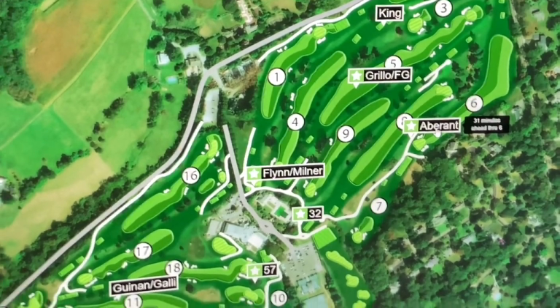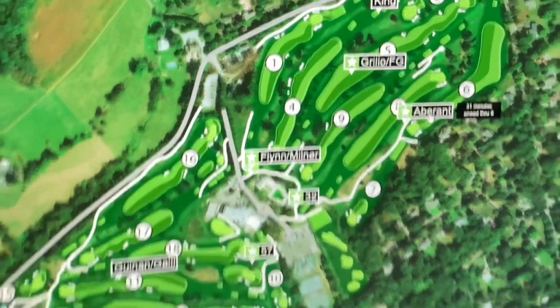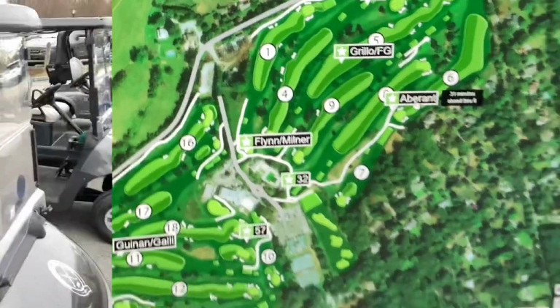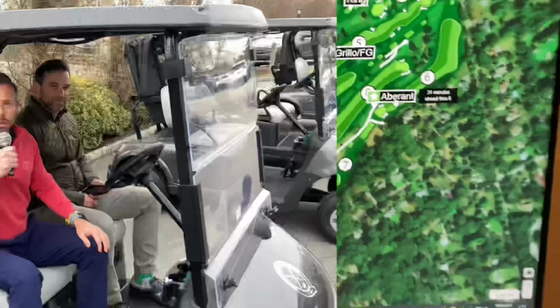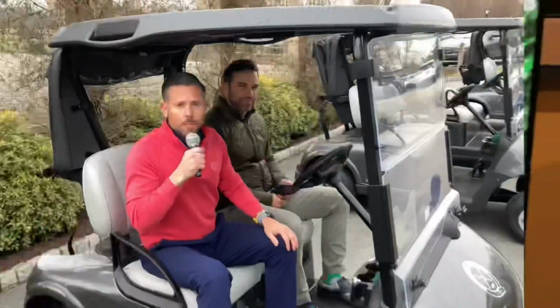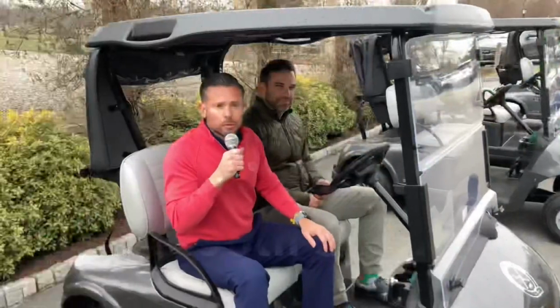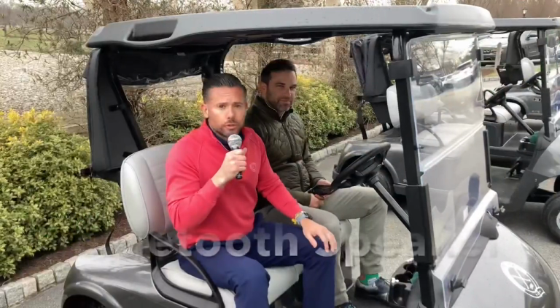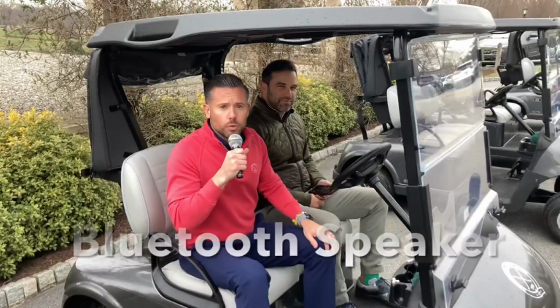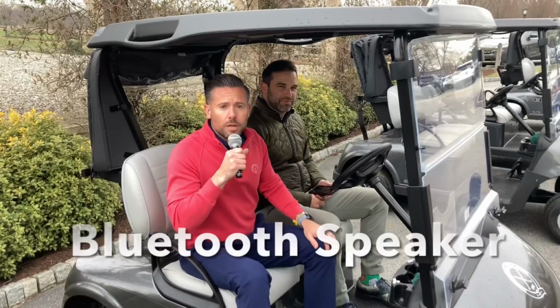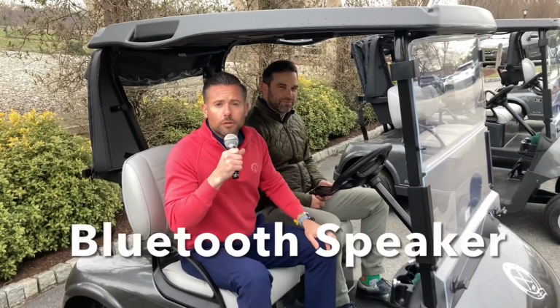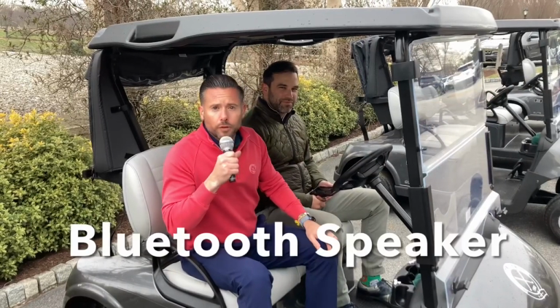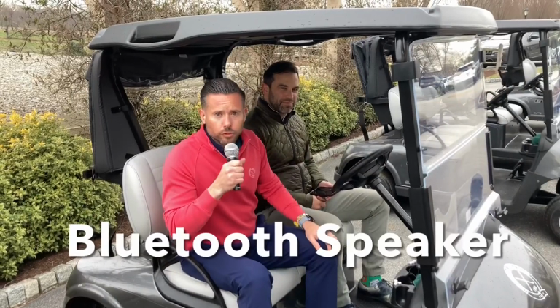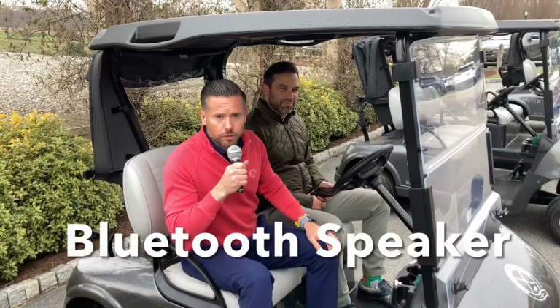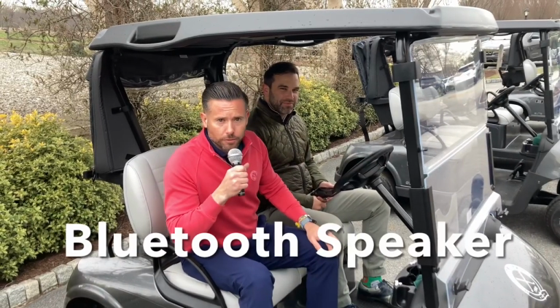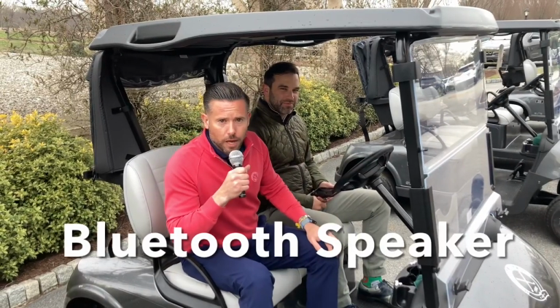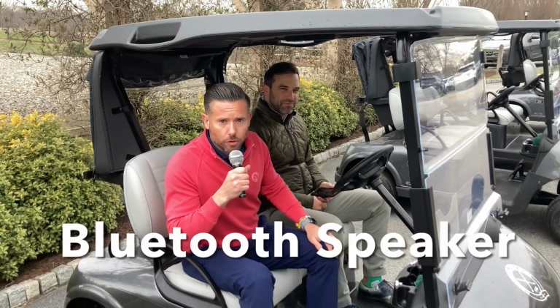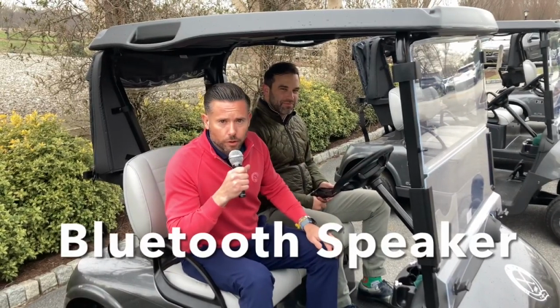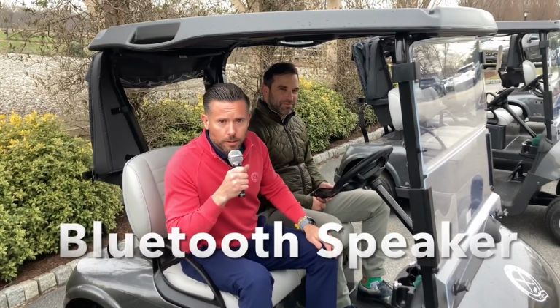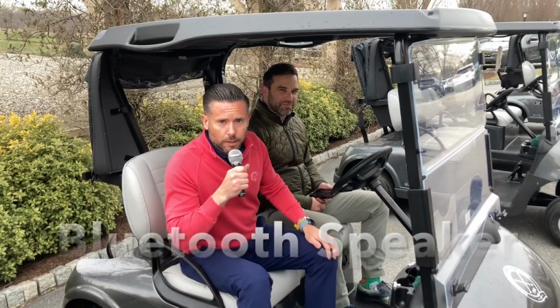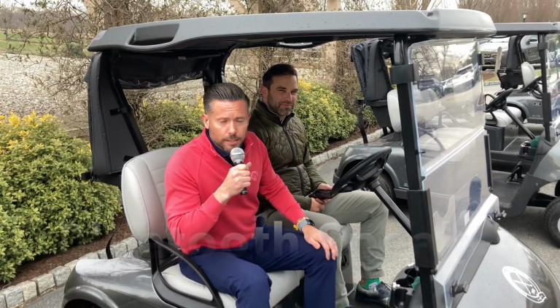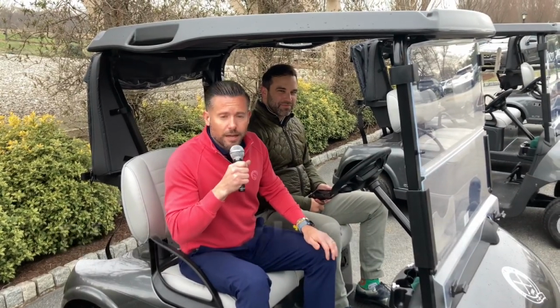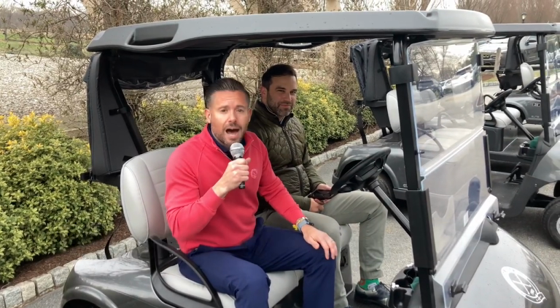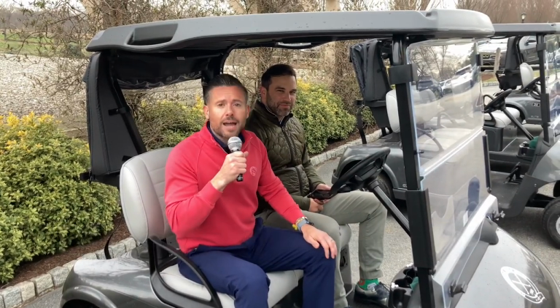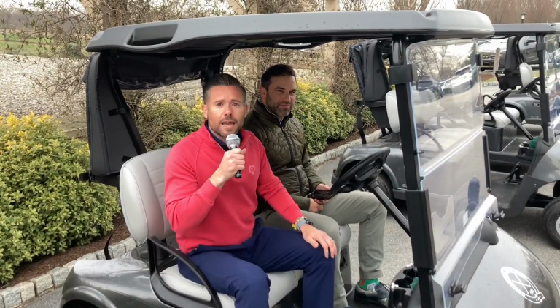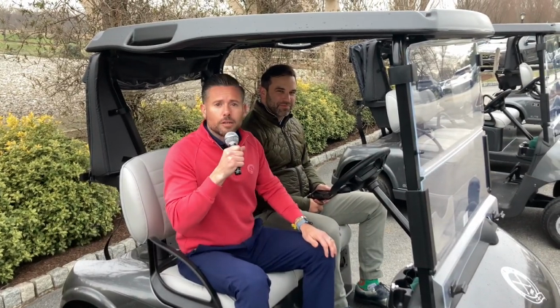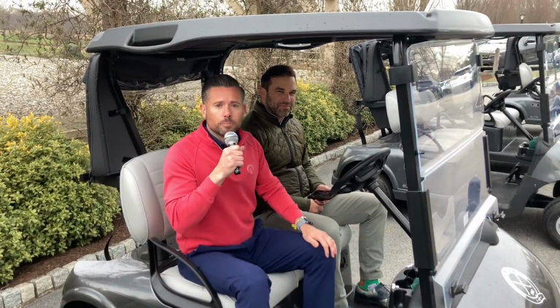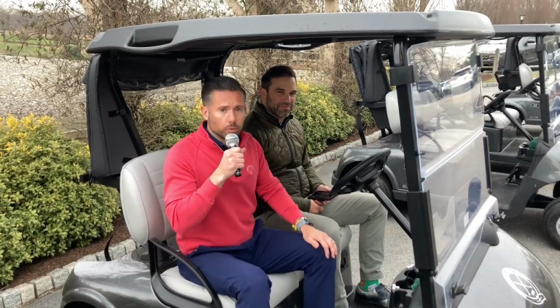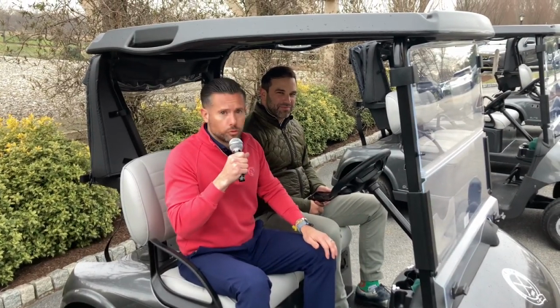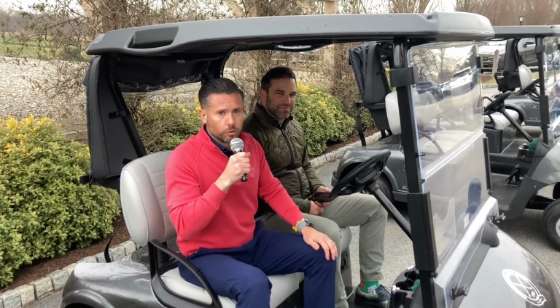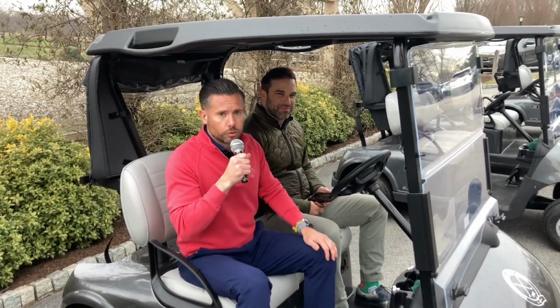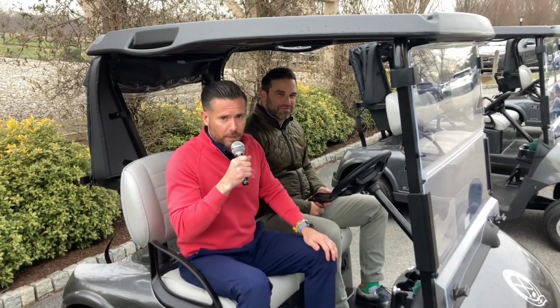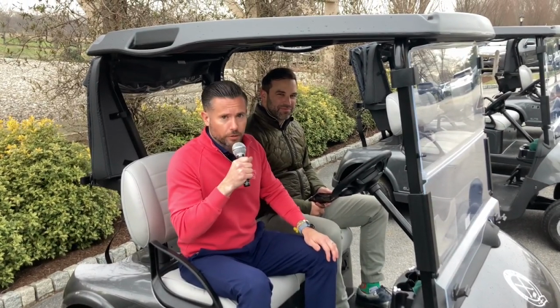One of the most unique features of the golf cart is the high-end Bluetooth speakers.